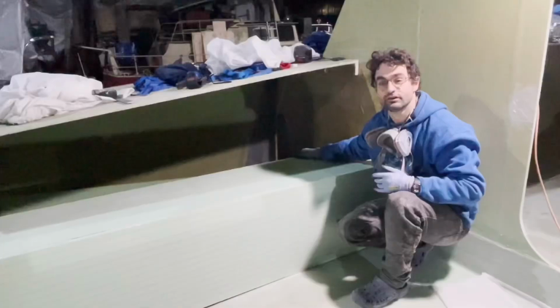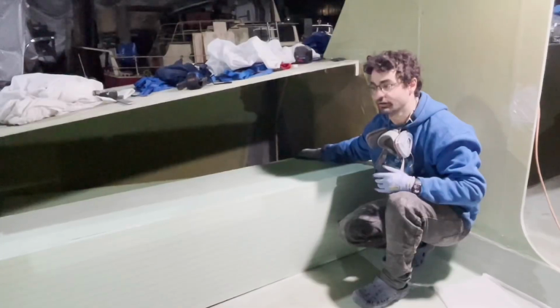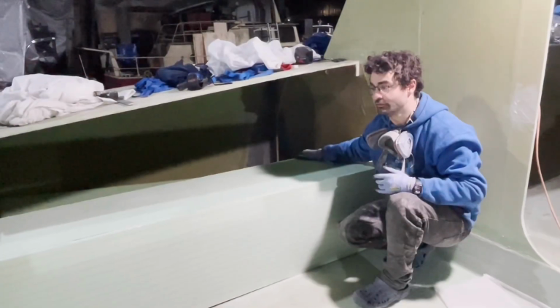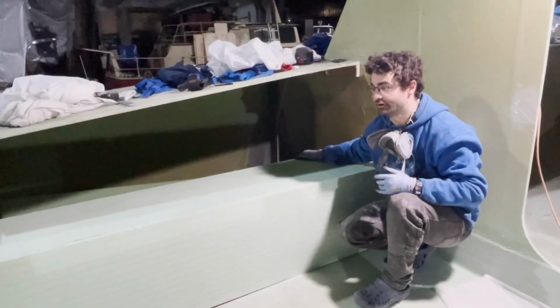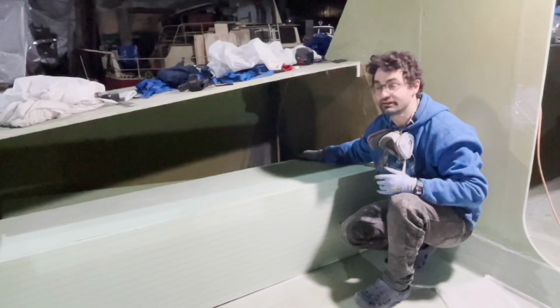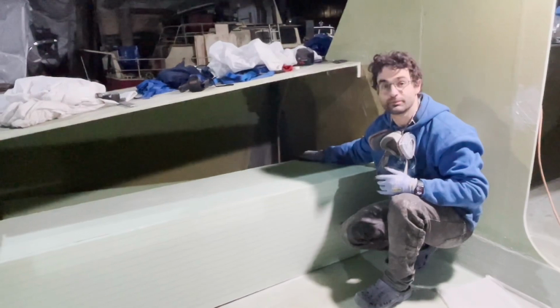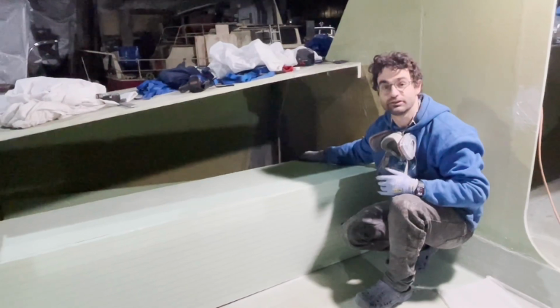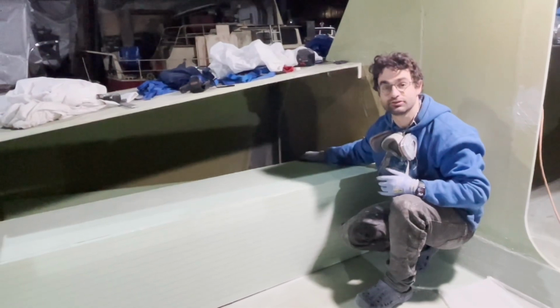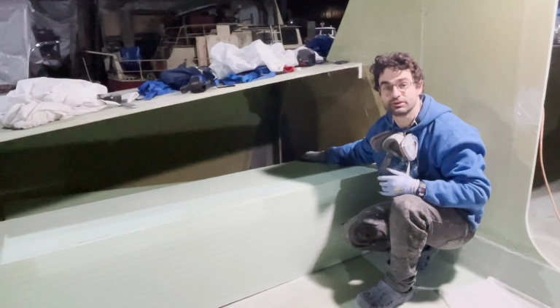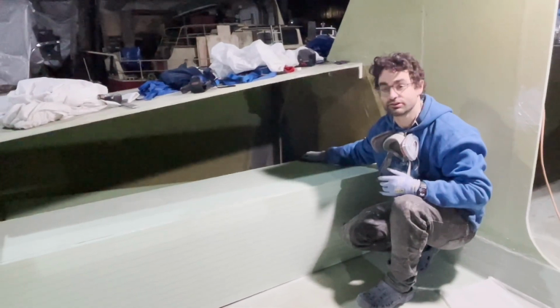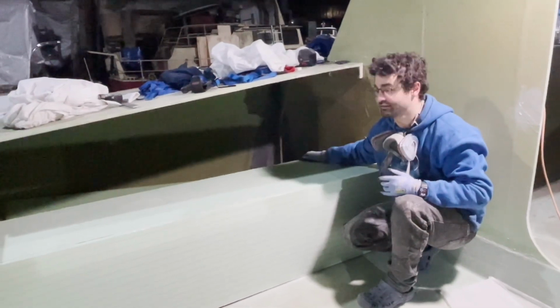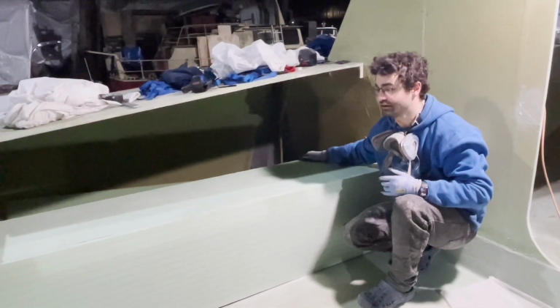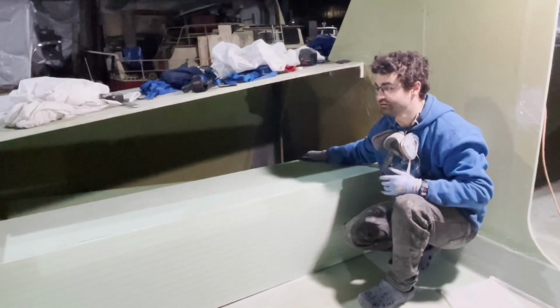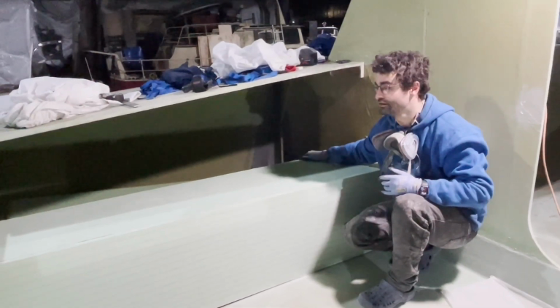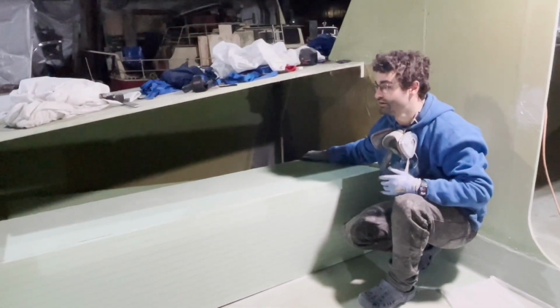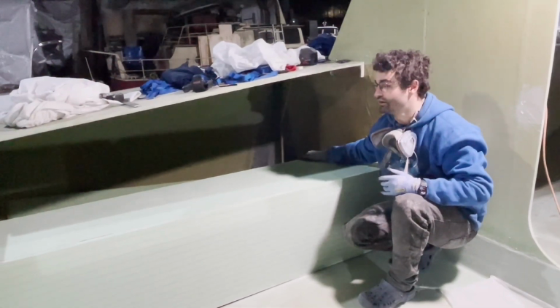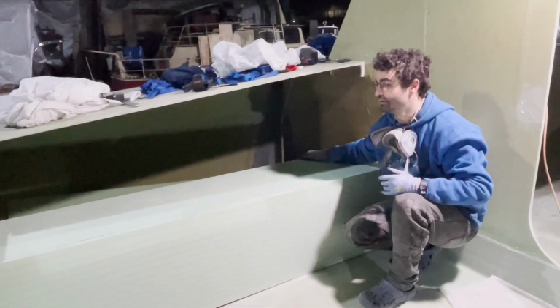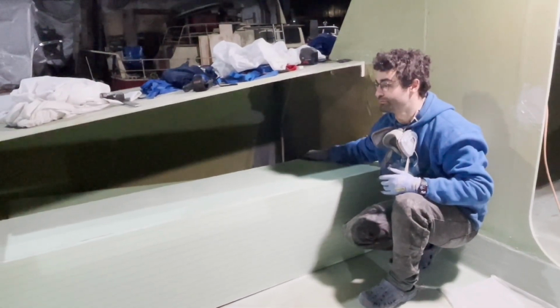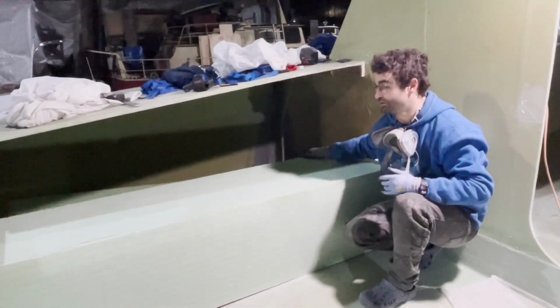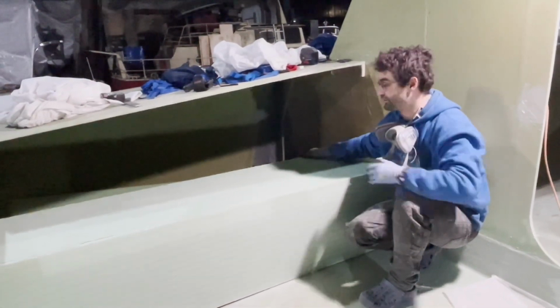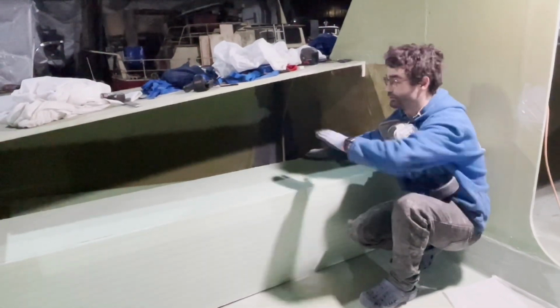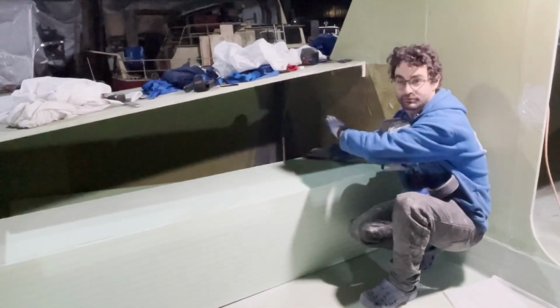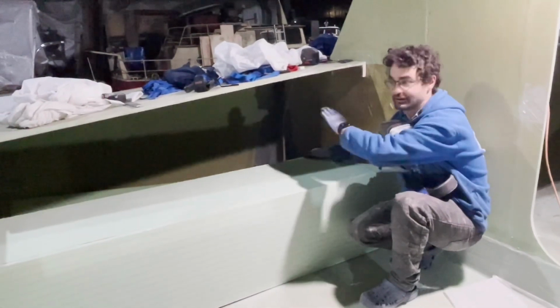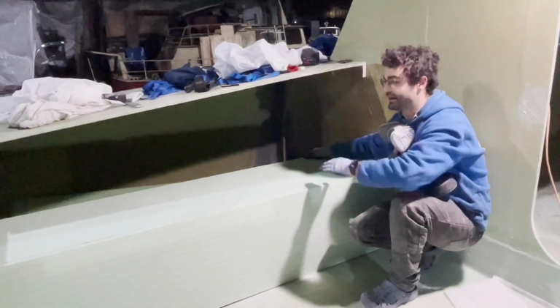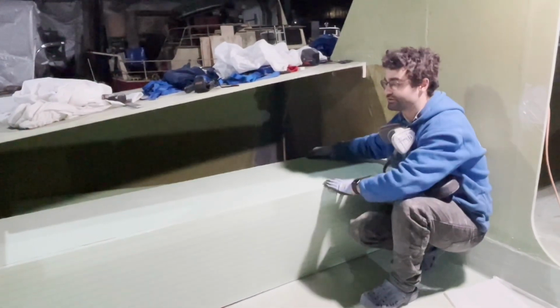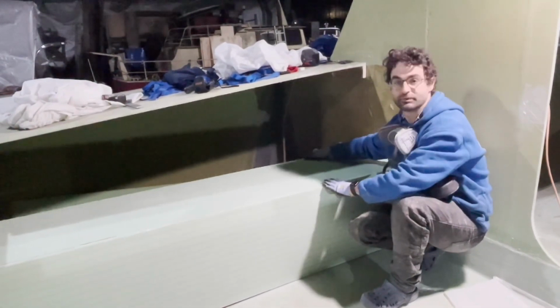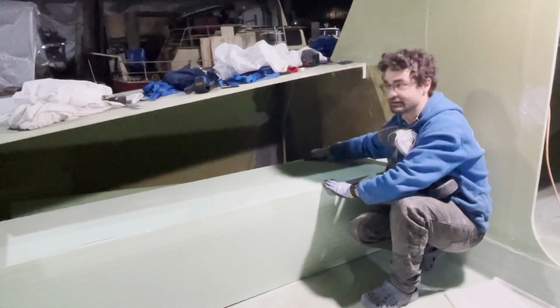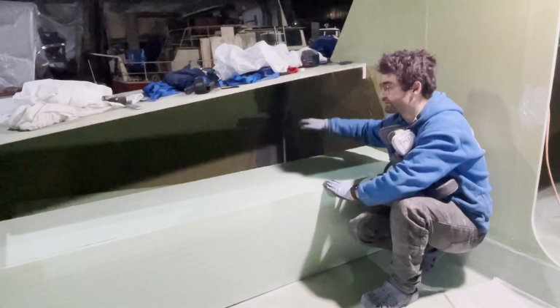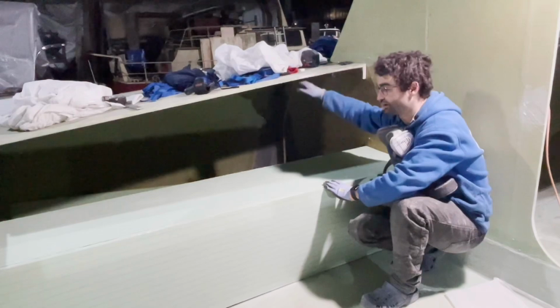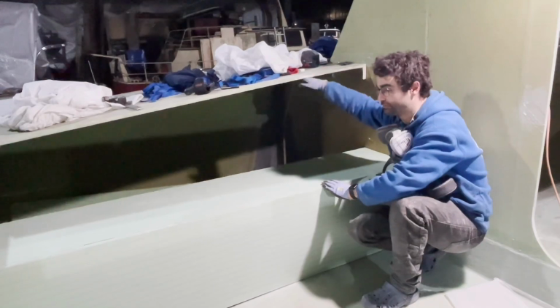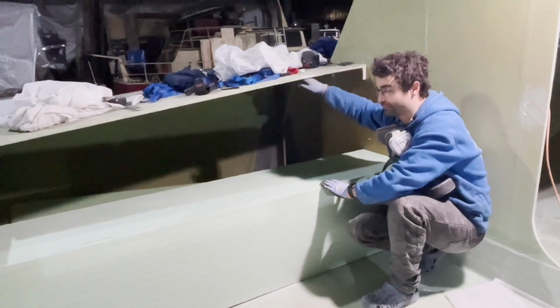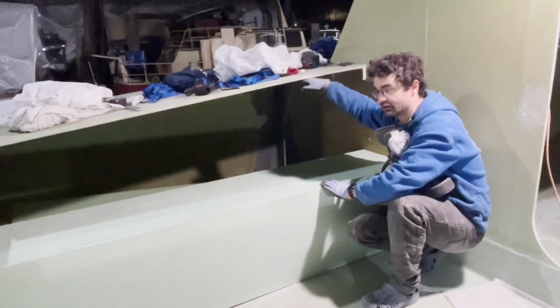We finally got the bench trimmed here to the right size, but you can see we're still missing a back, so that'll be next — to cut out this back part here.